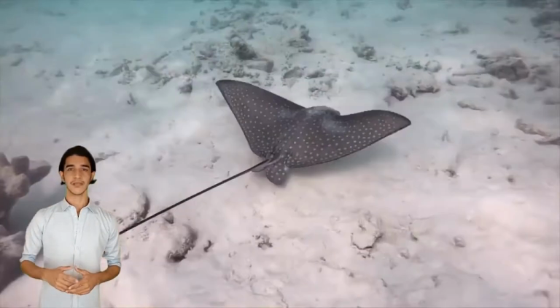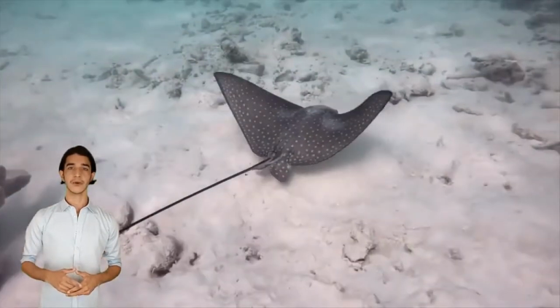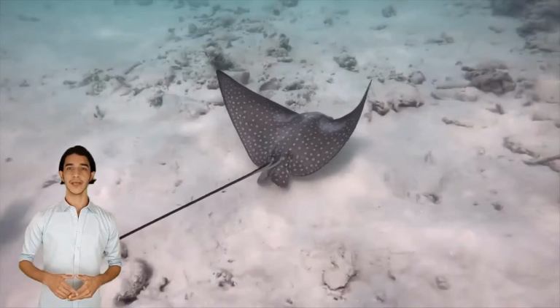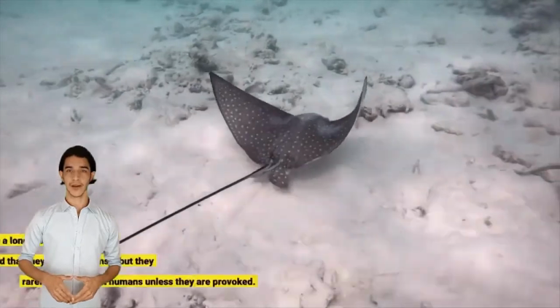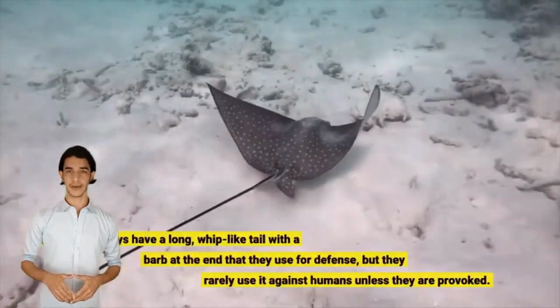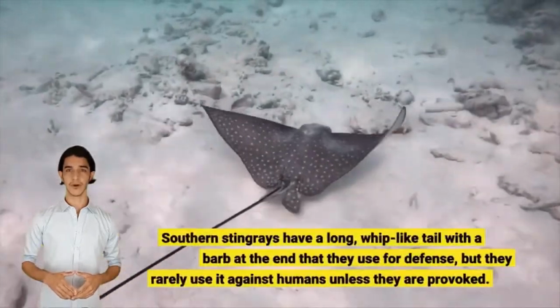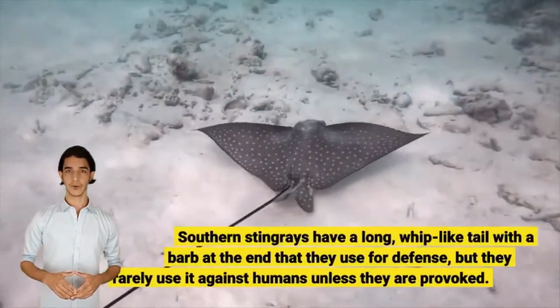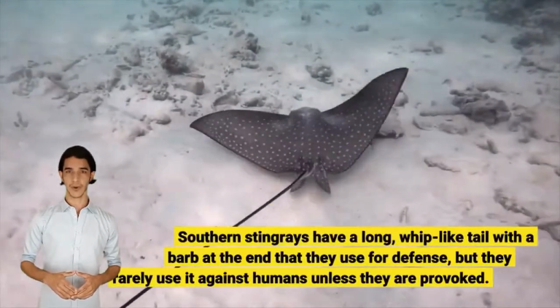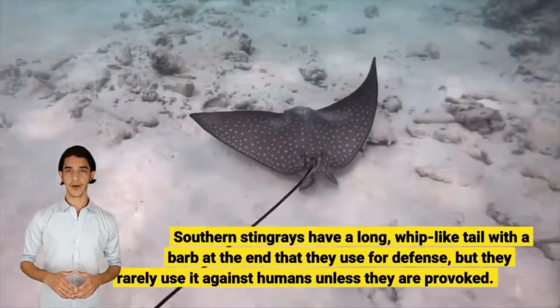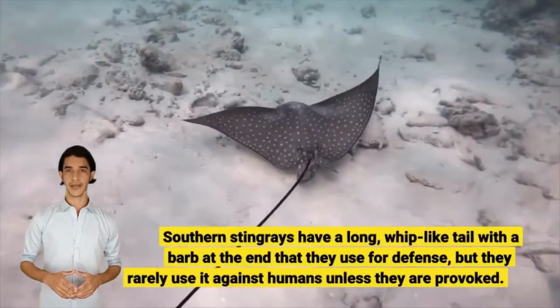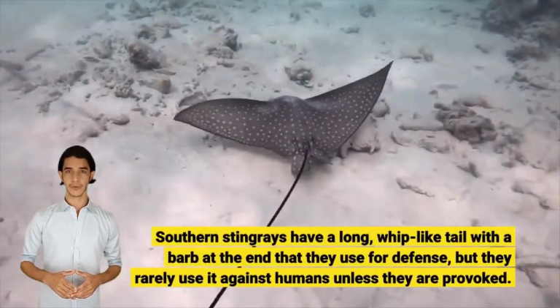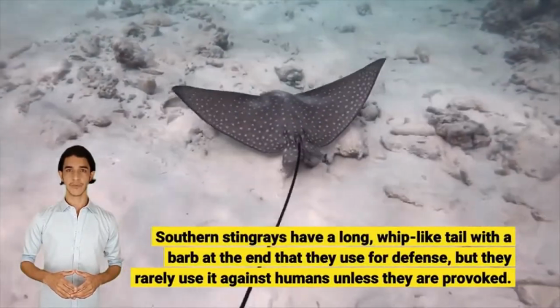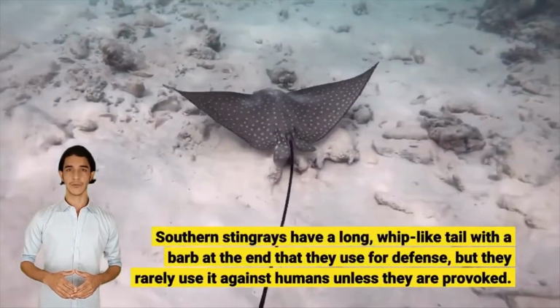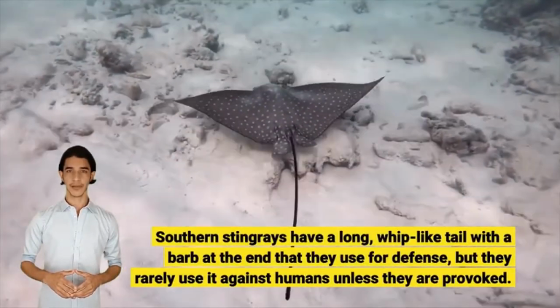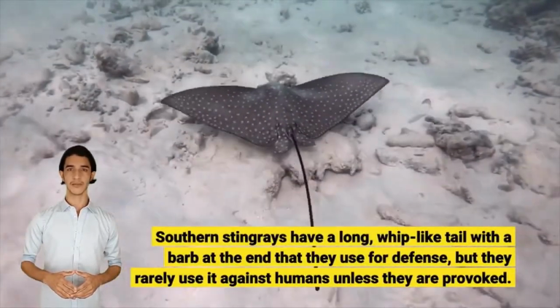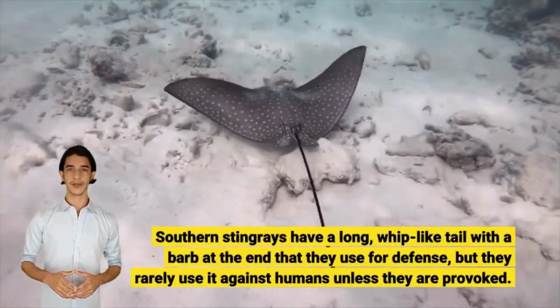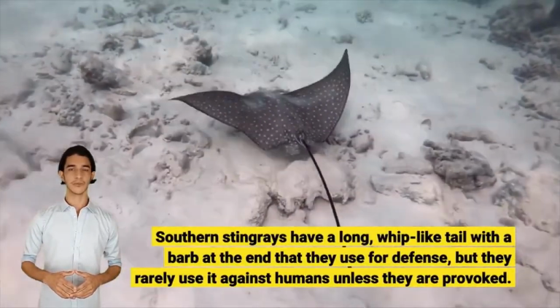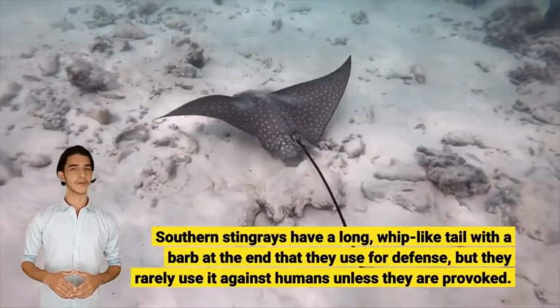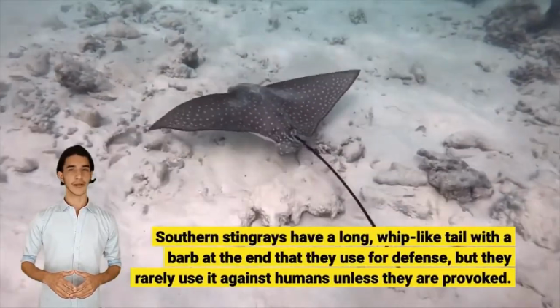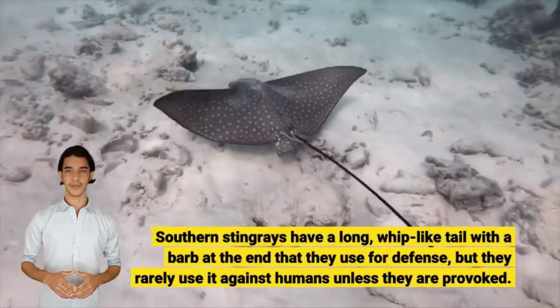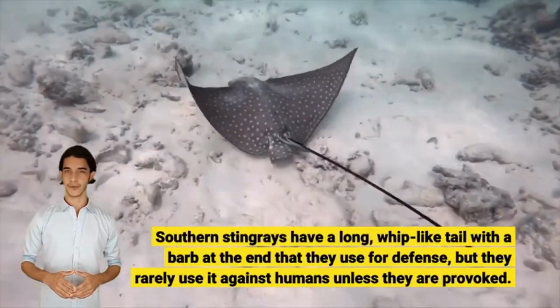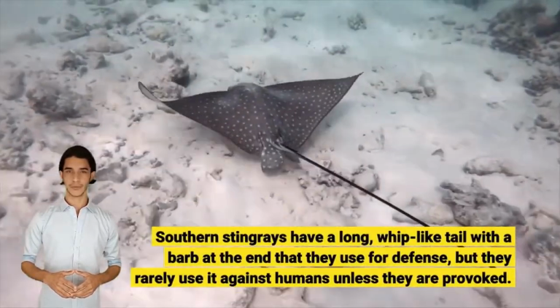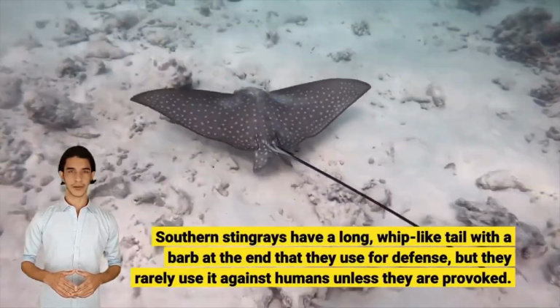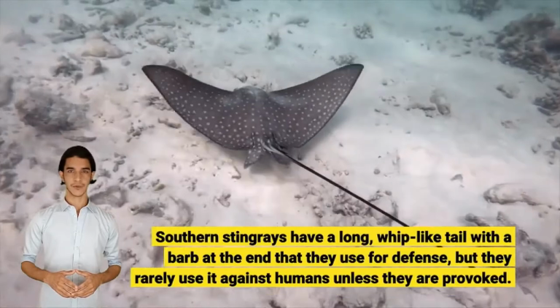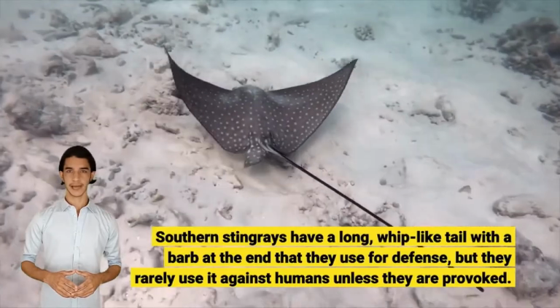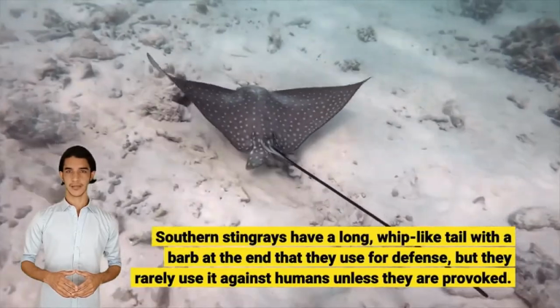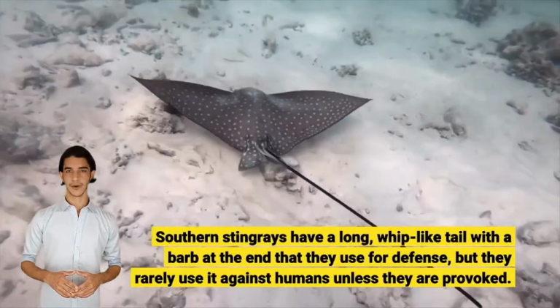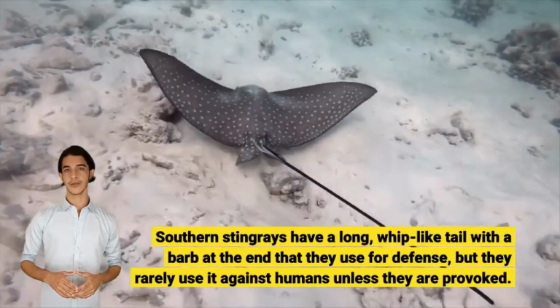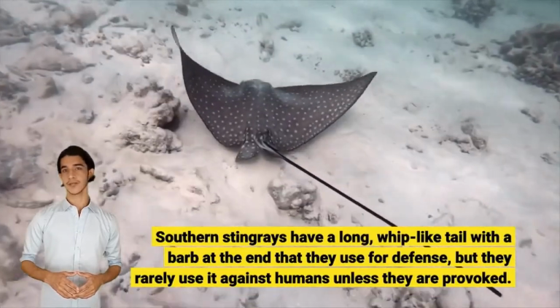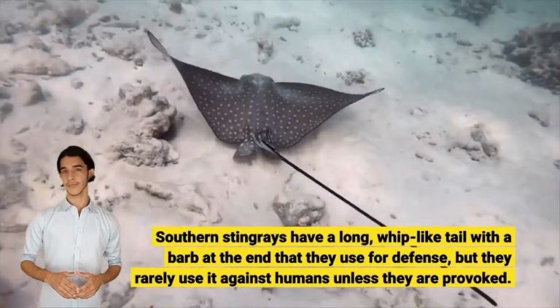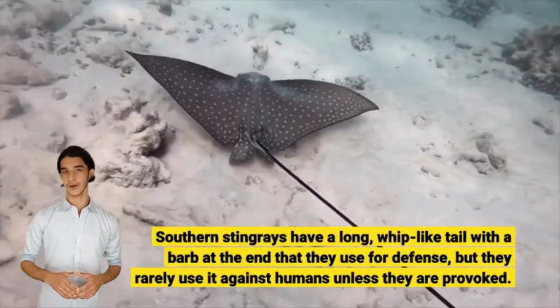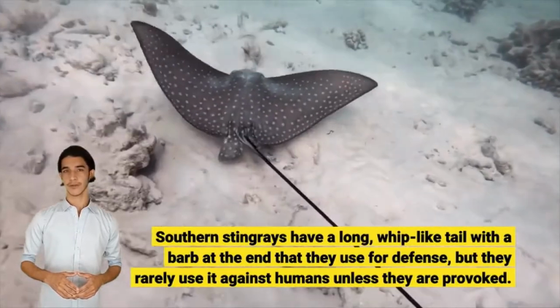Southern Stingrays have a long, whip-like tail with a barb at the end that they use for defense, but they rarely use it against humans unless they are provoked.